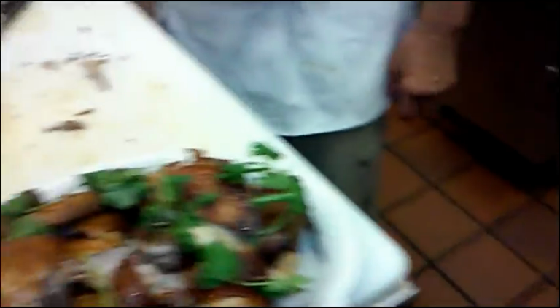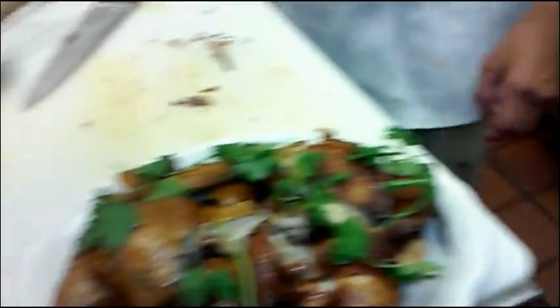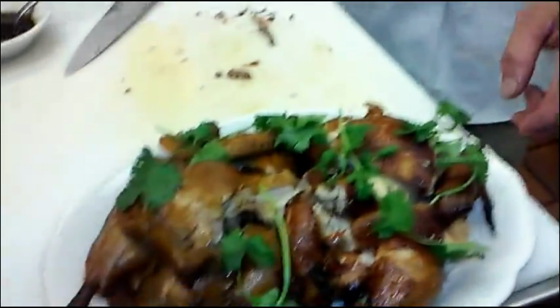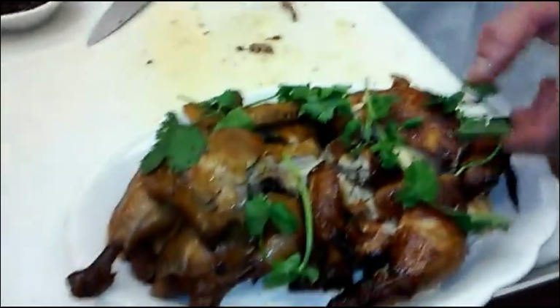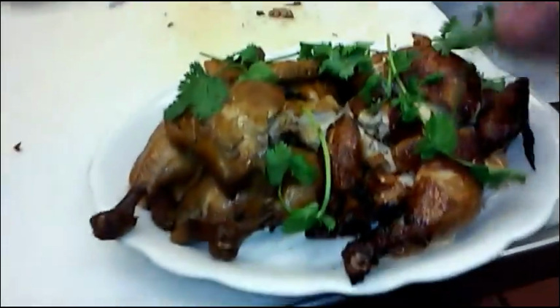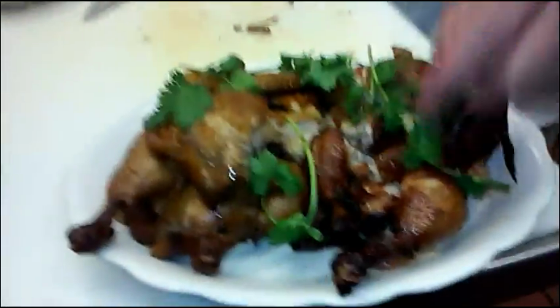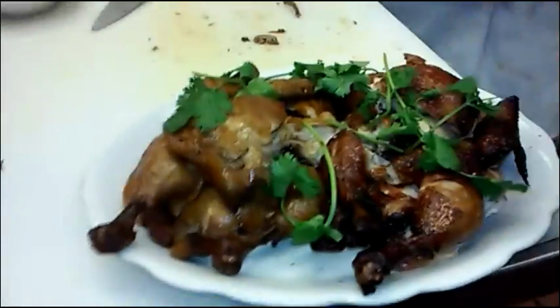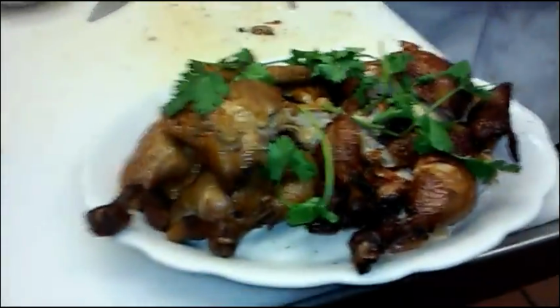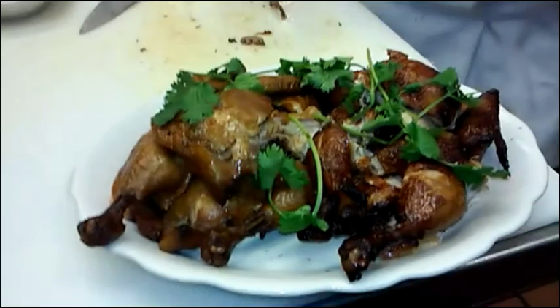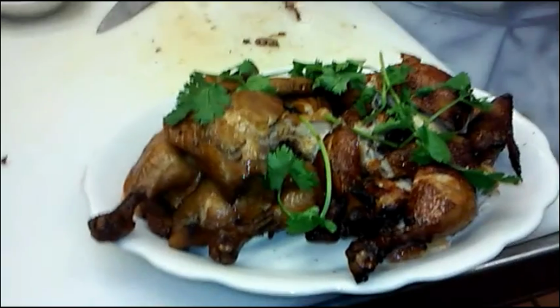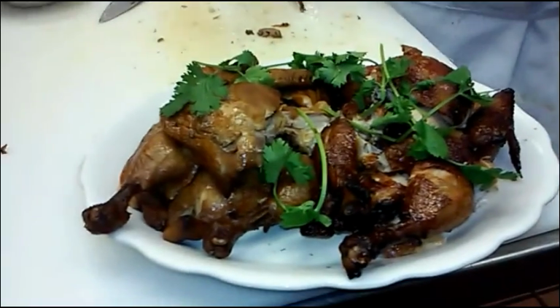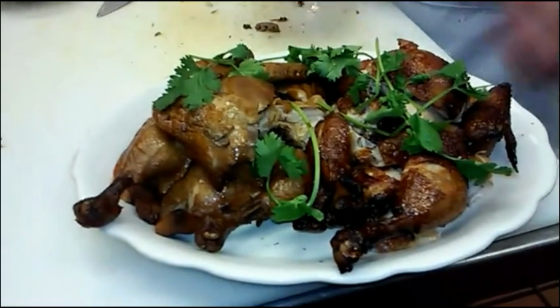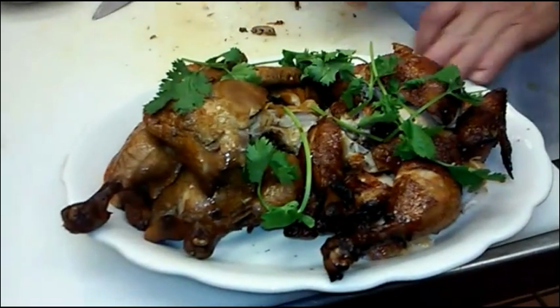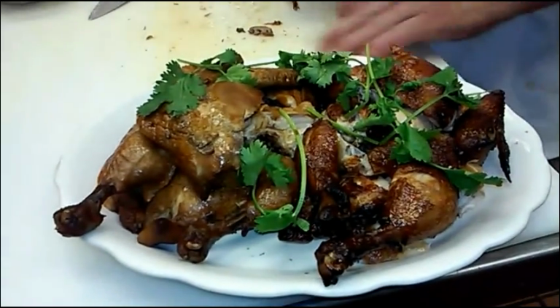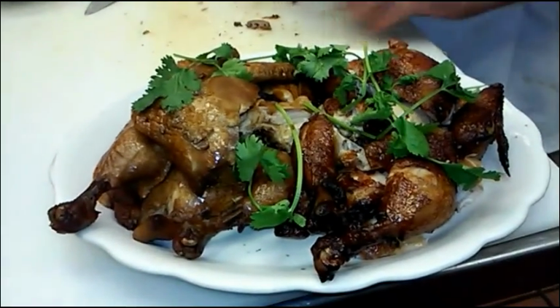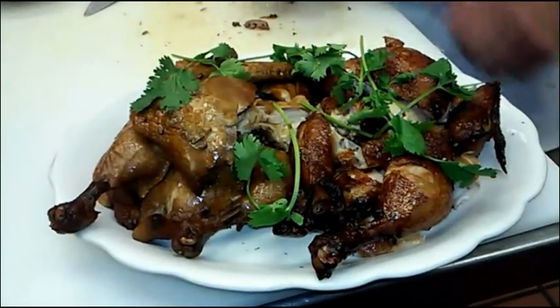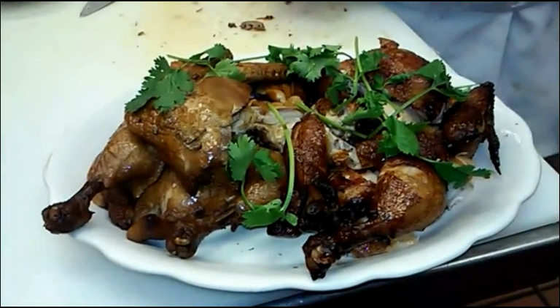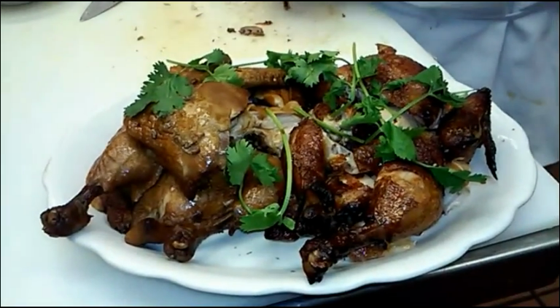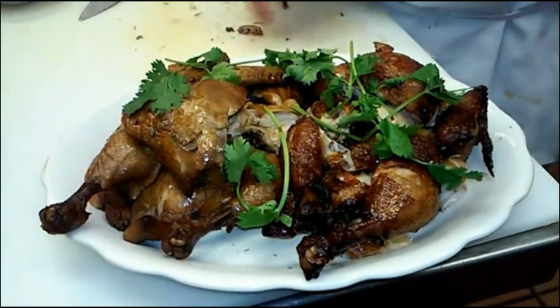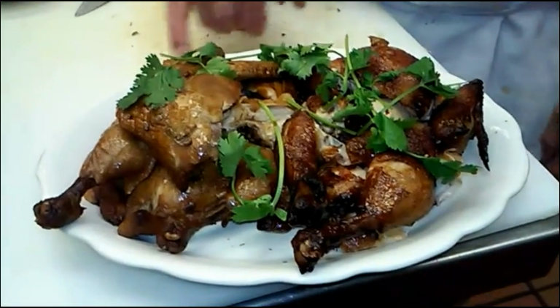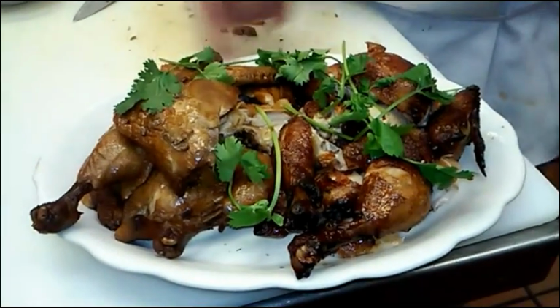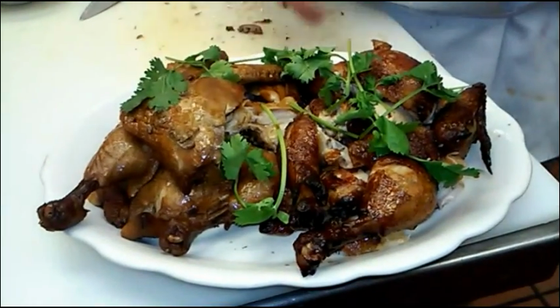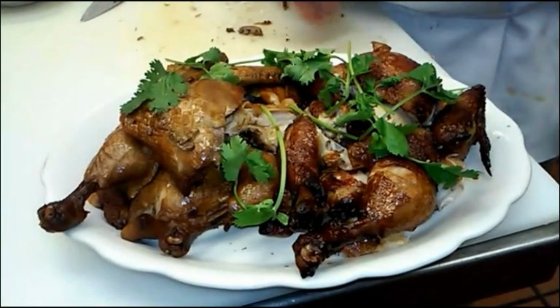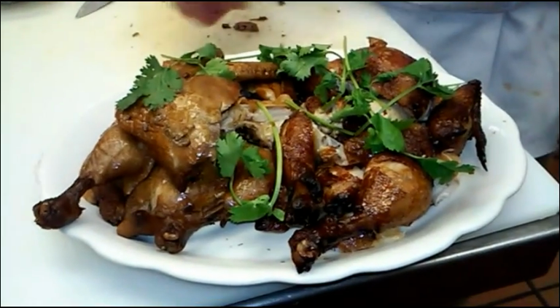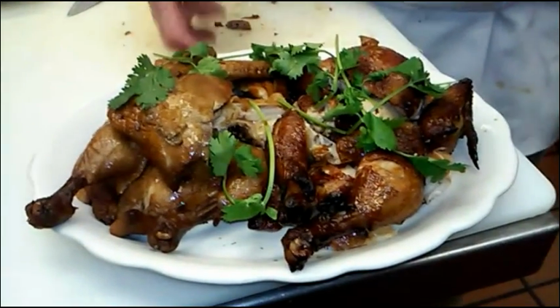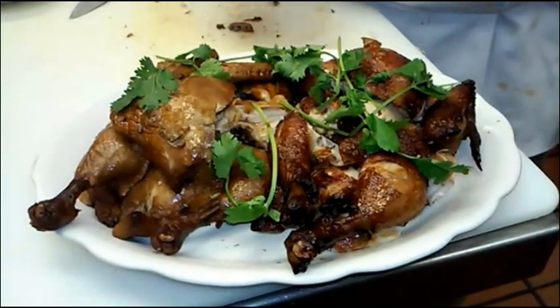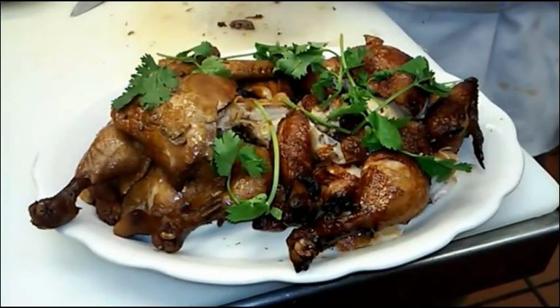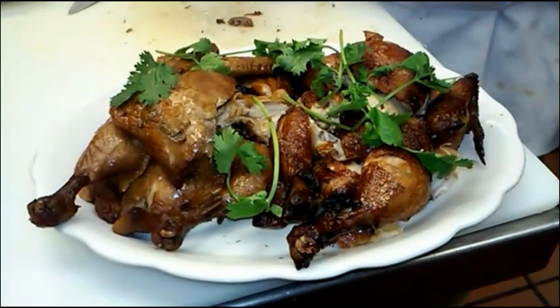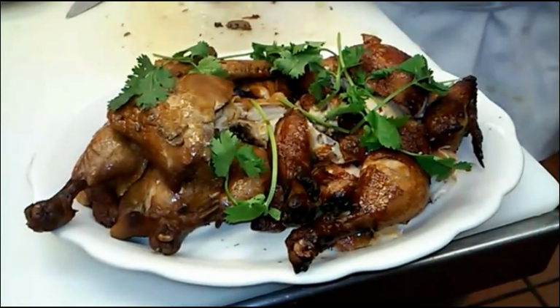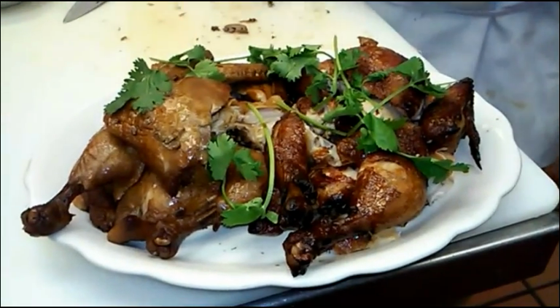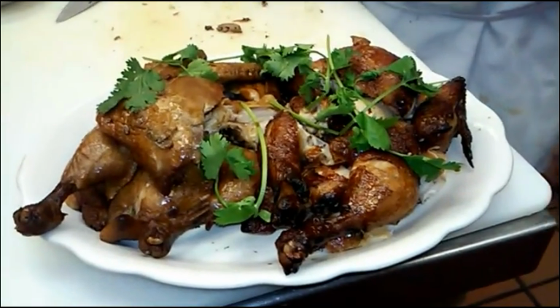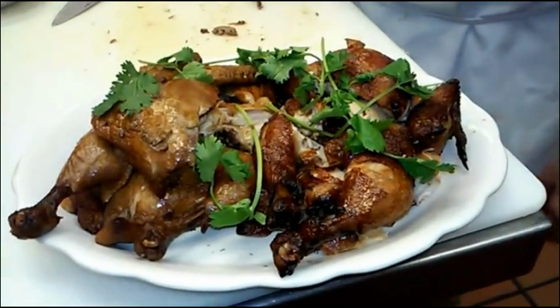And that's the soy sauce chicken deep-fried, or the soy sauce chicken.